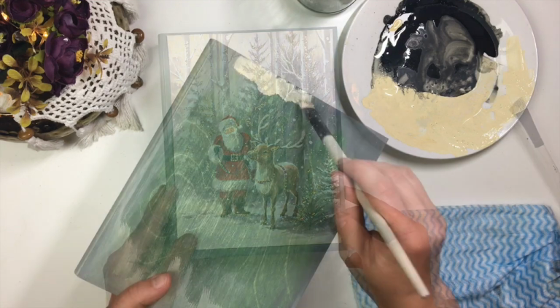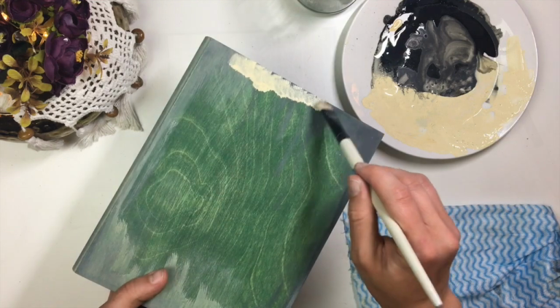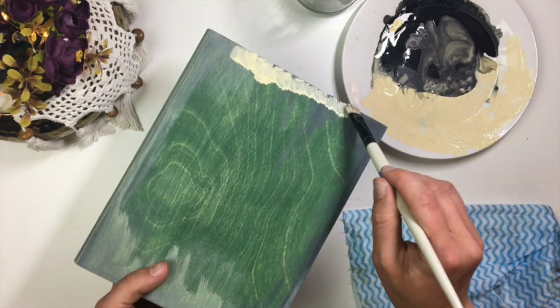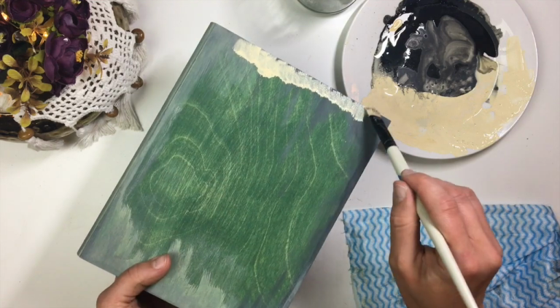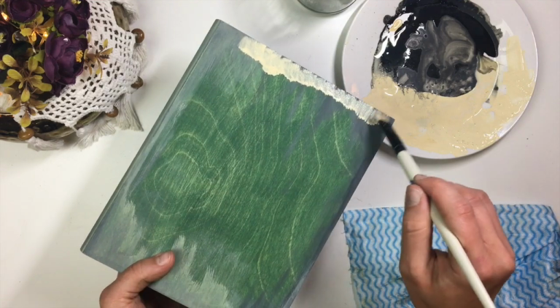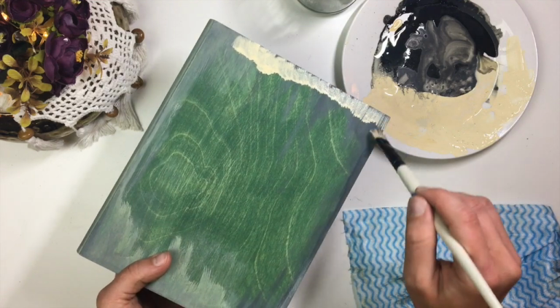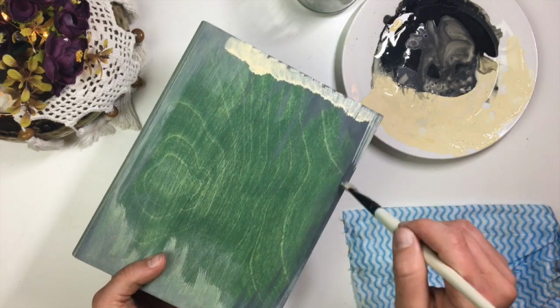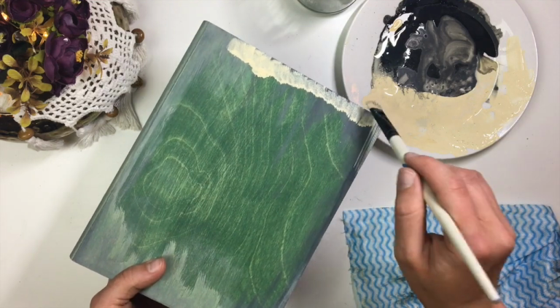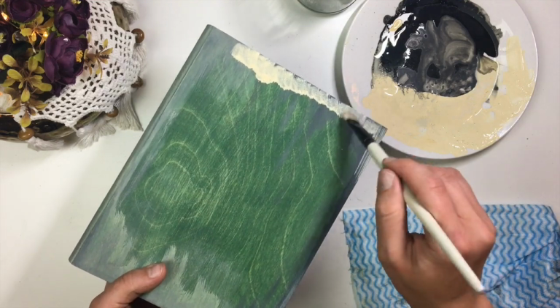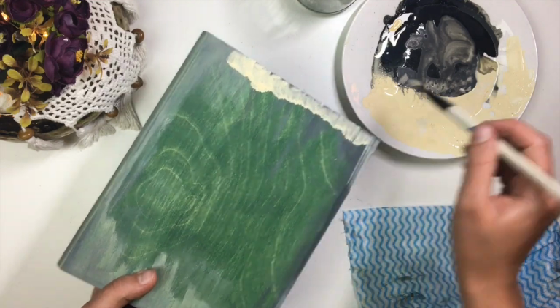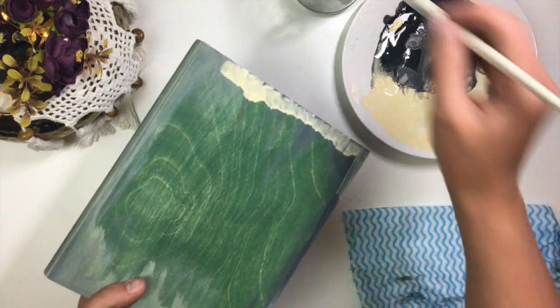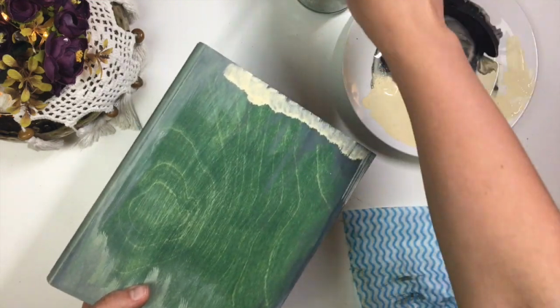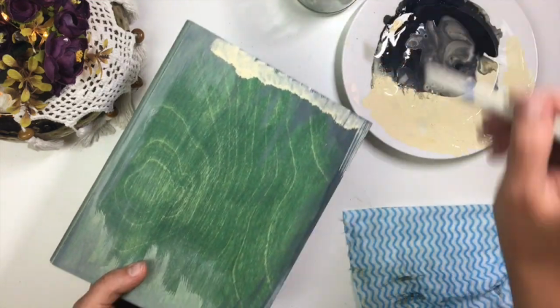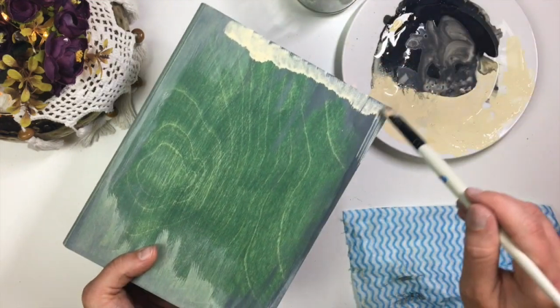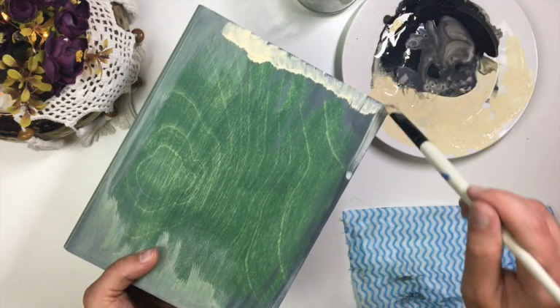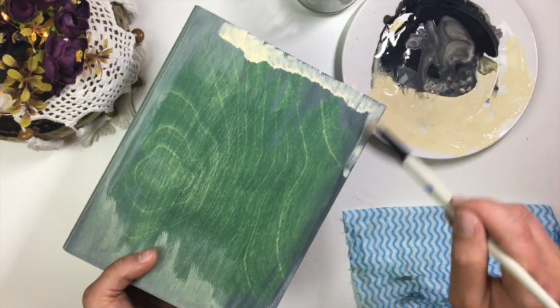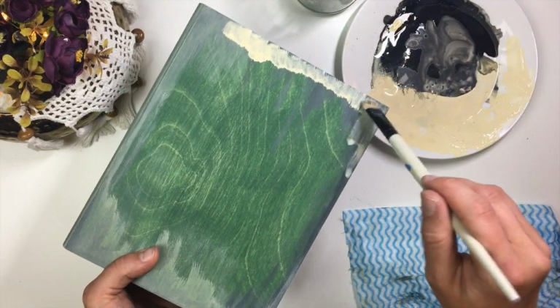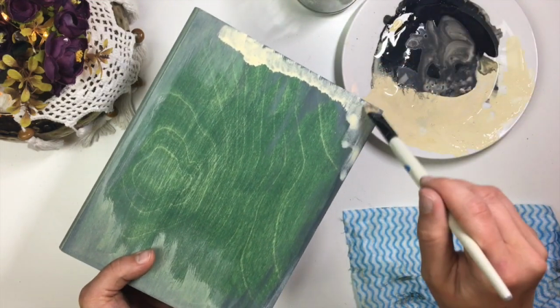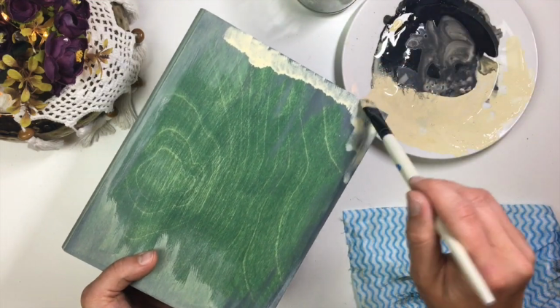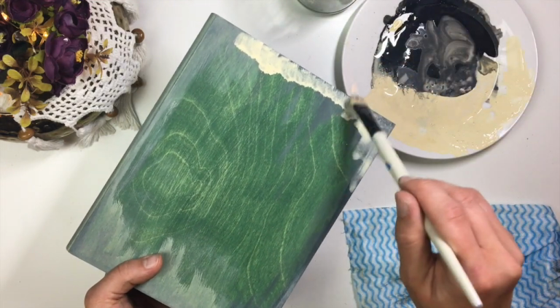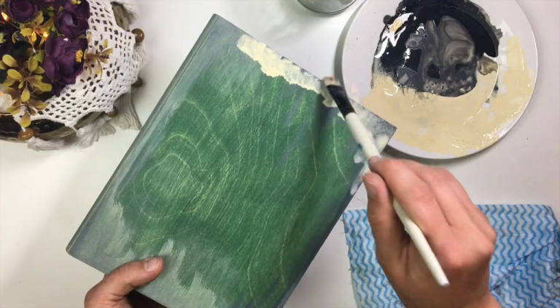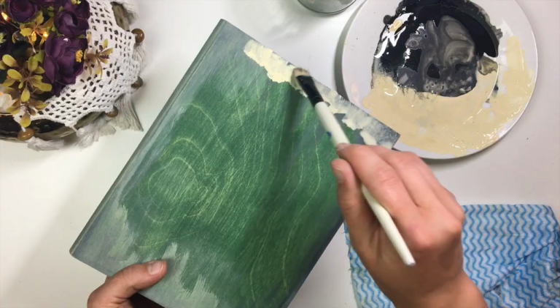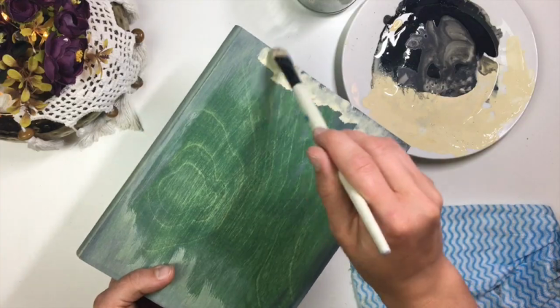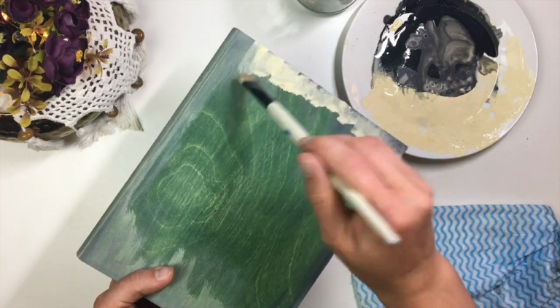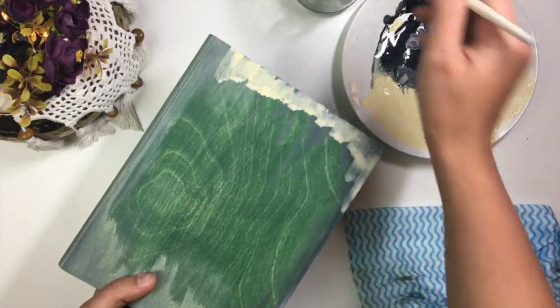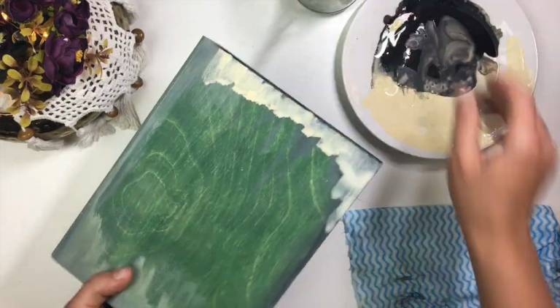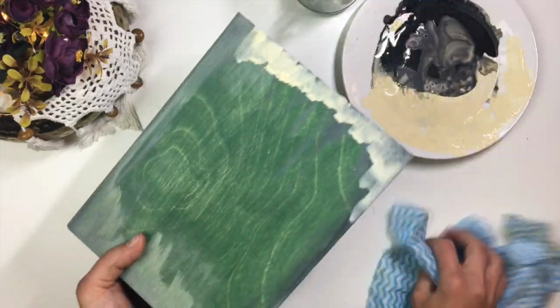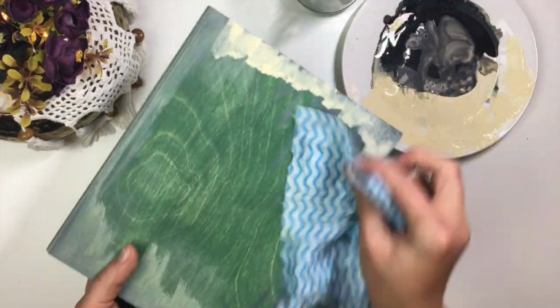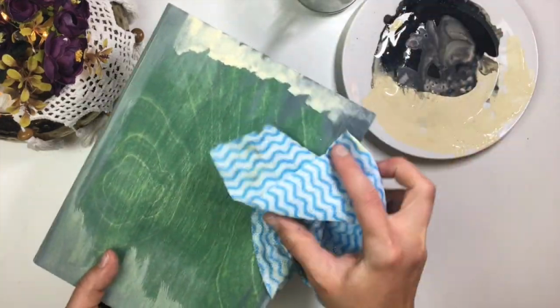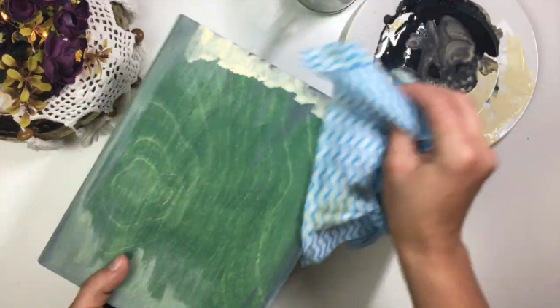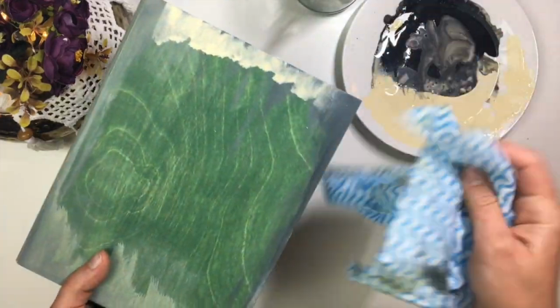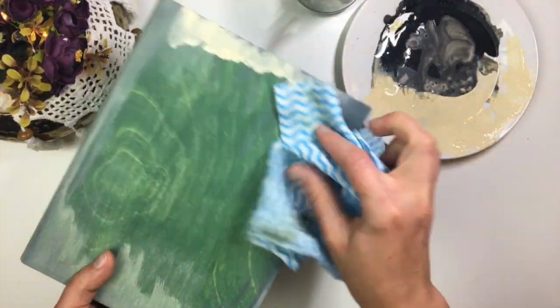If you feel like your paint is getting thicker, dip your brush in water as you work to reactivate it.